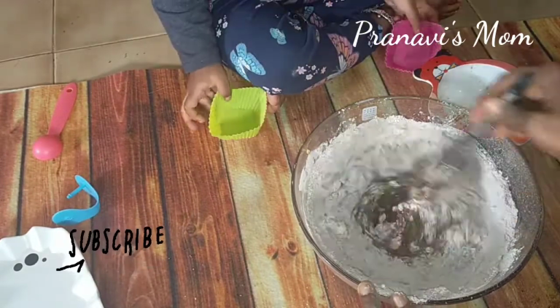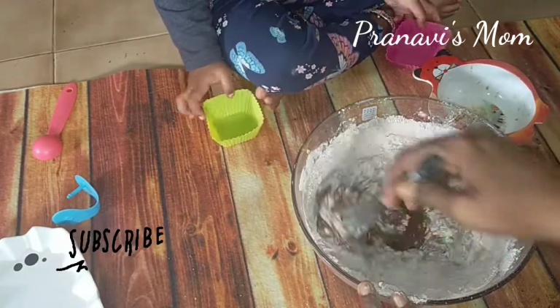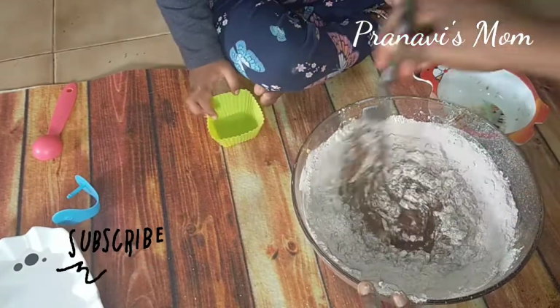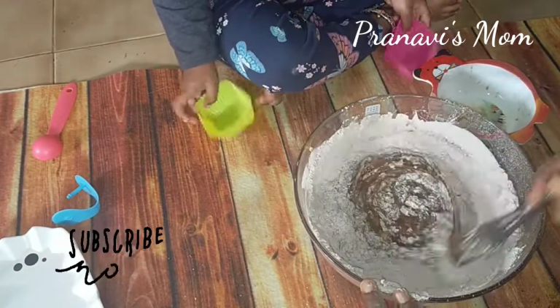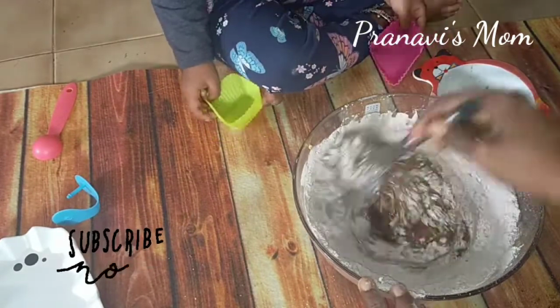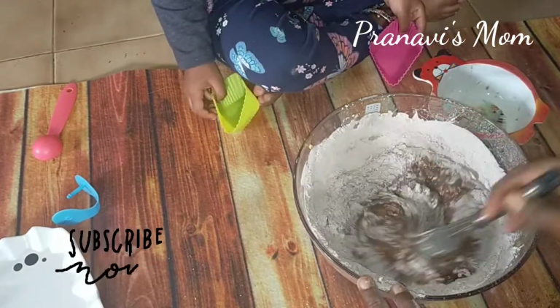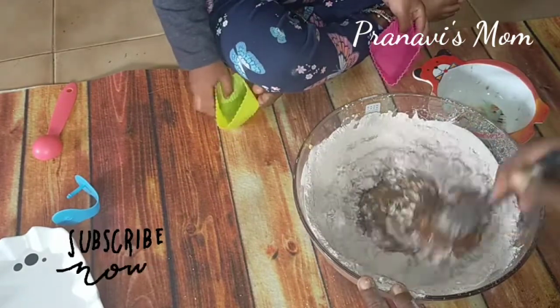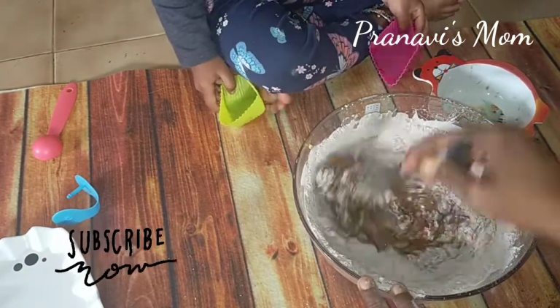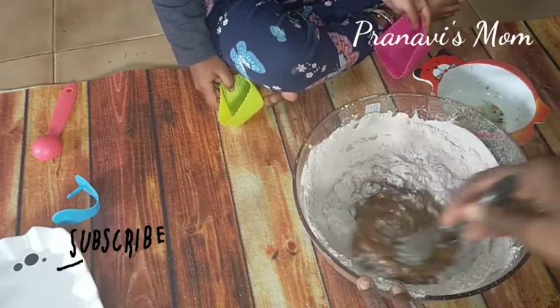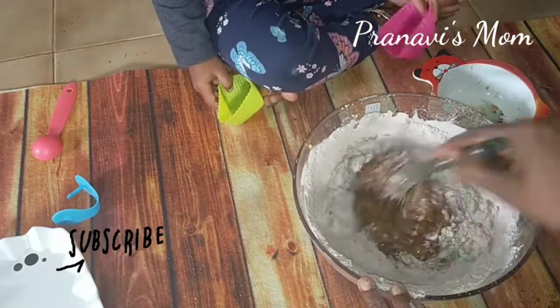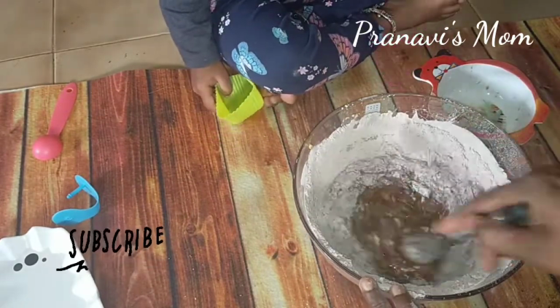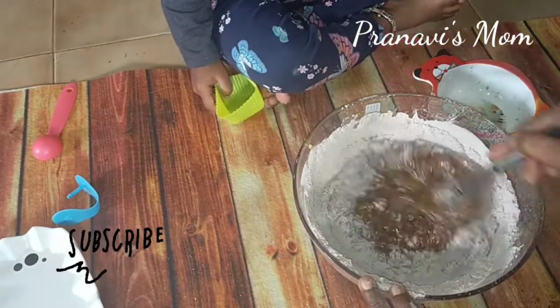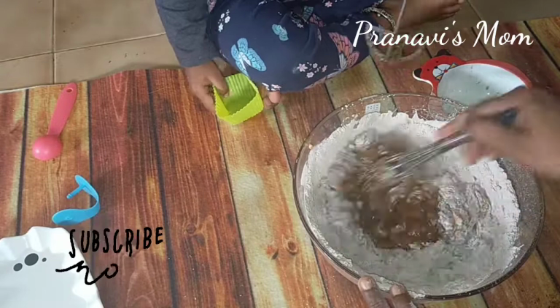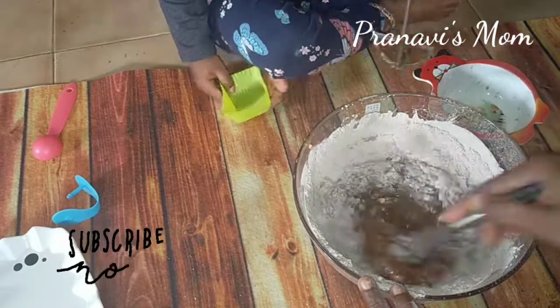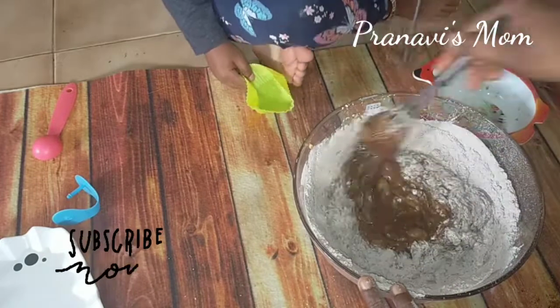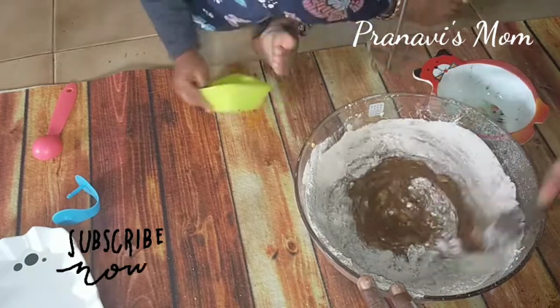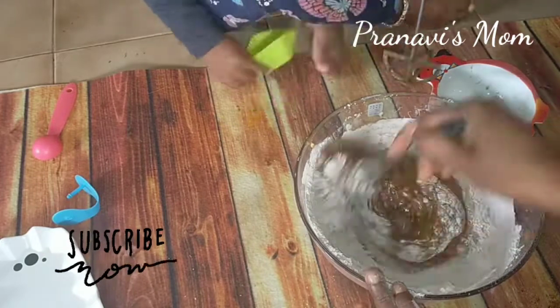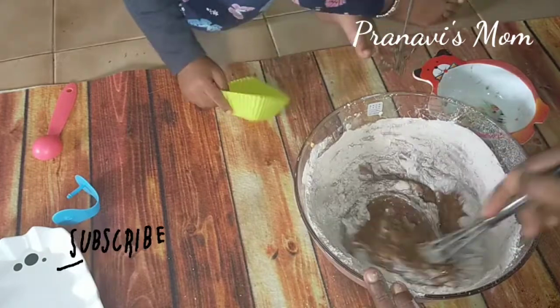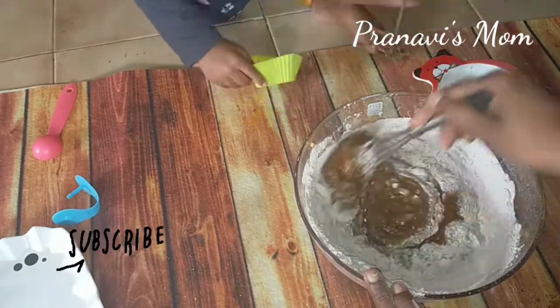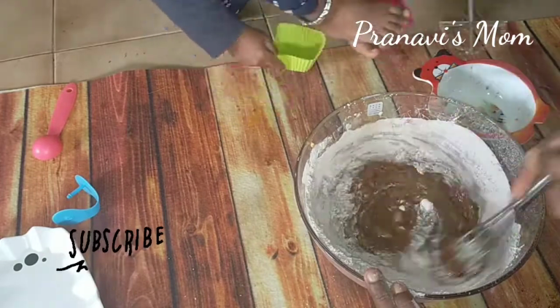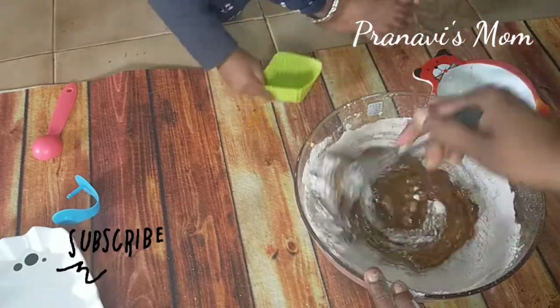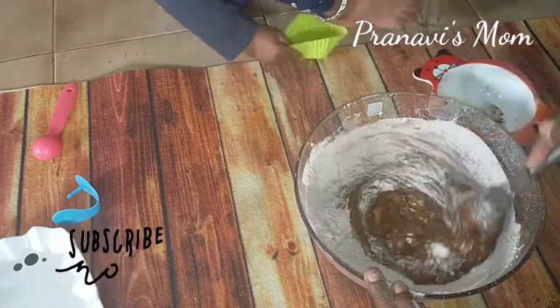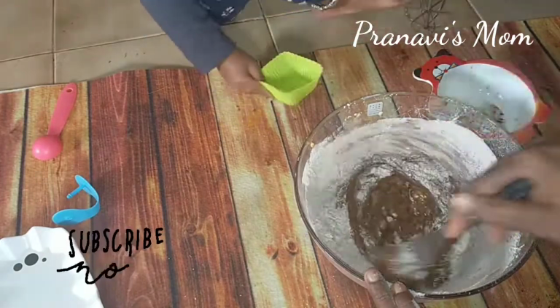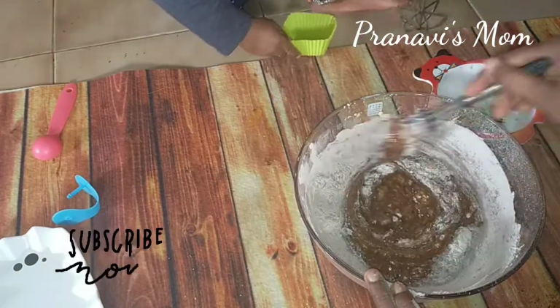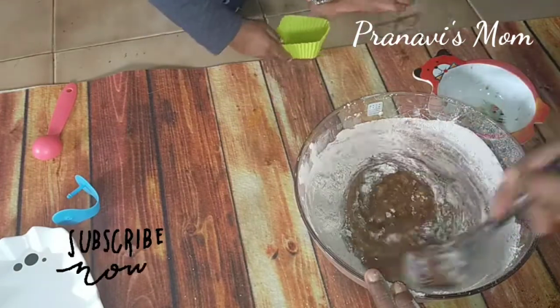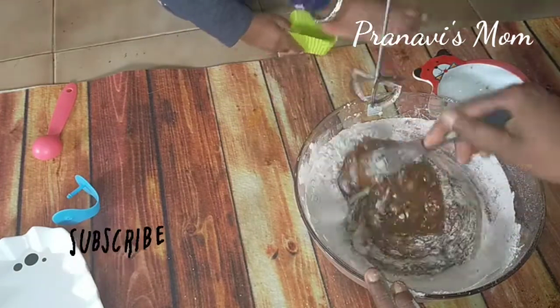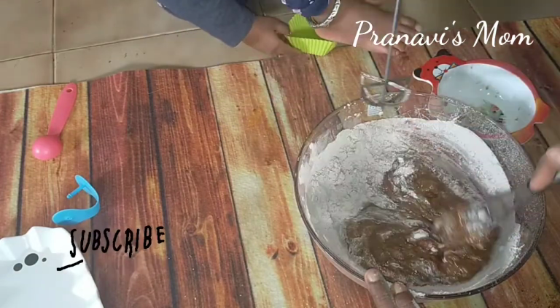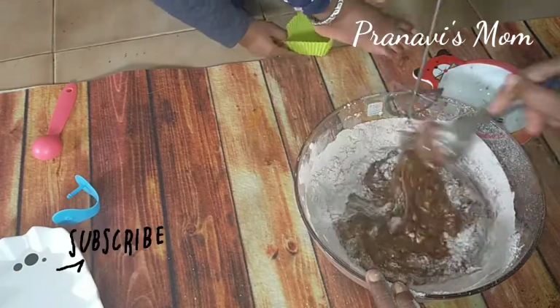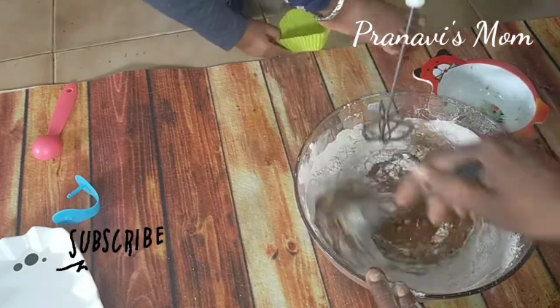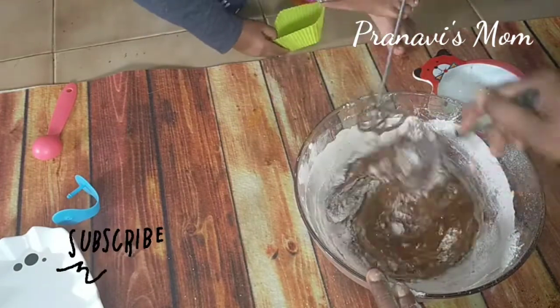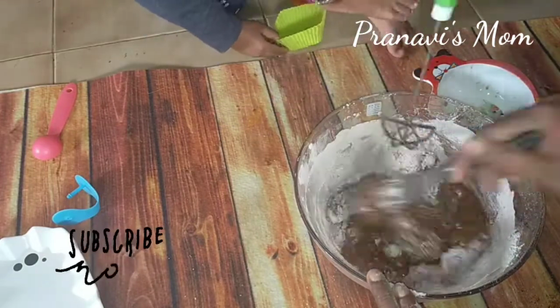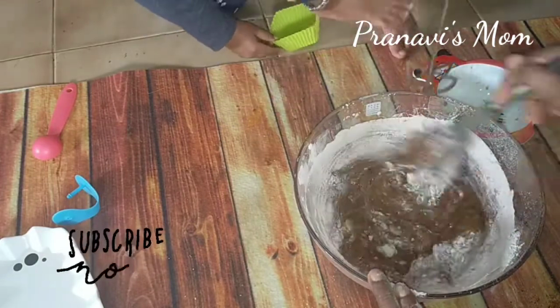Mix it well. Mix it well using the cut and fold method.